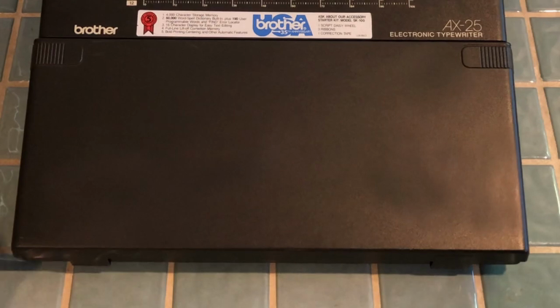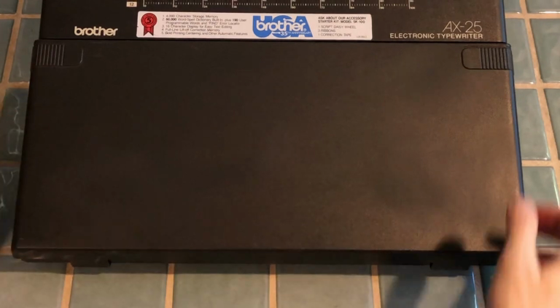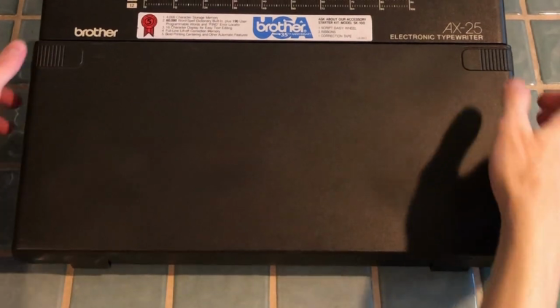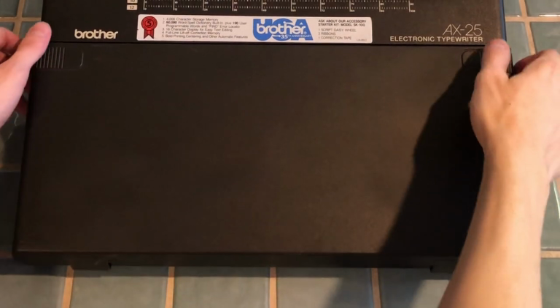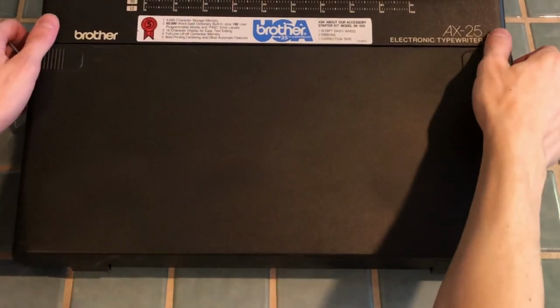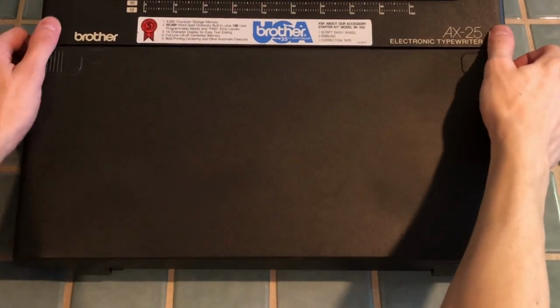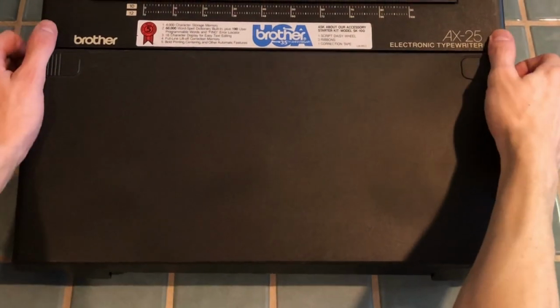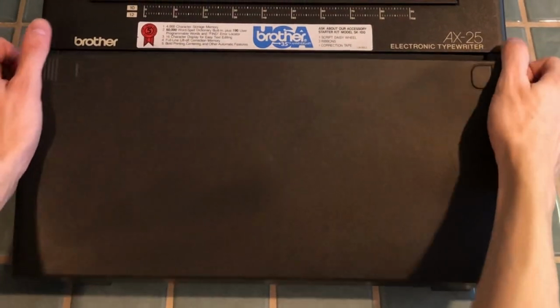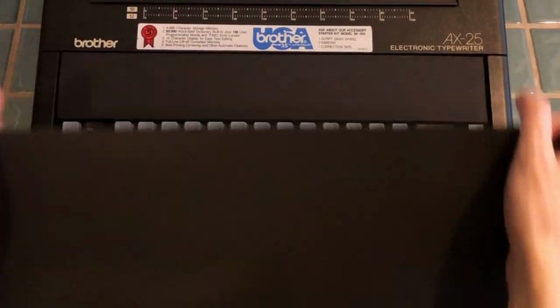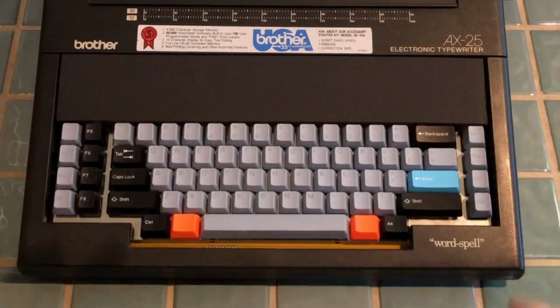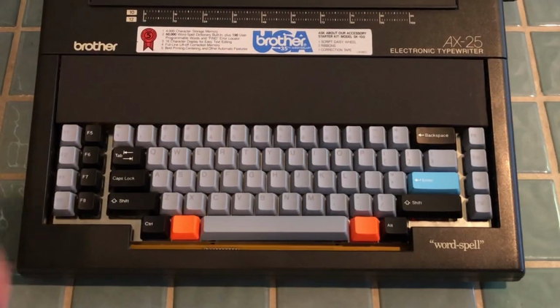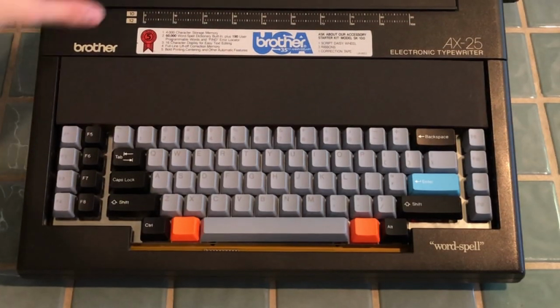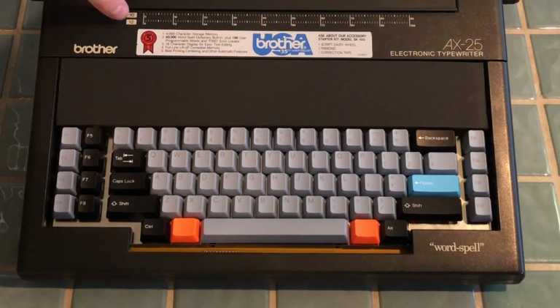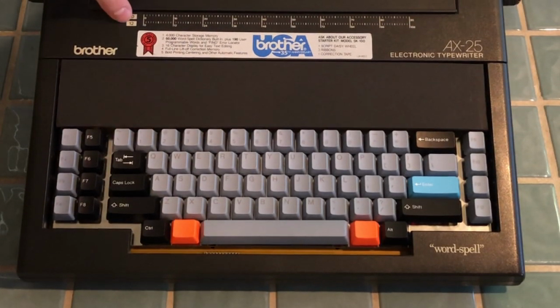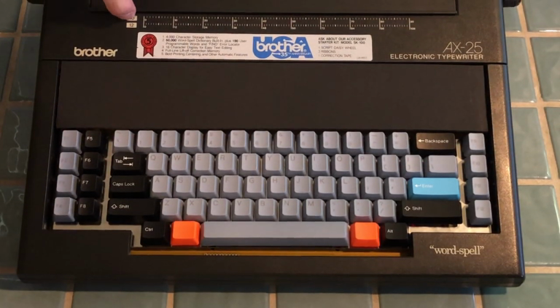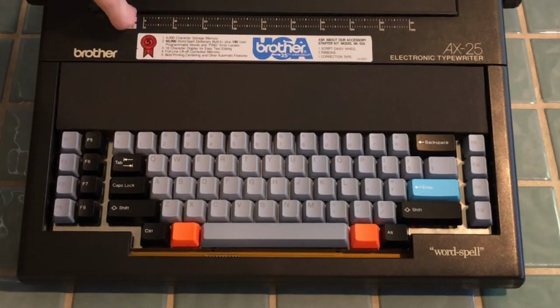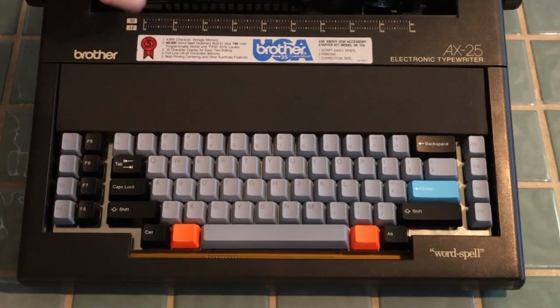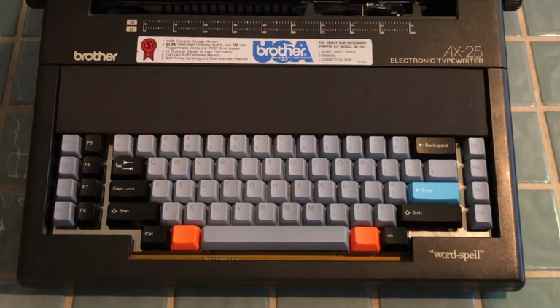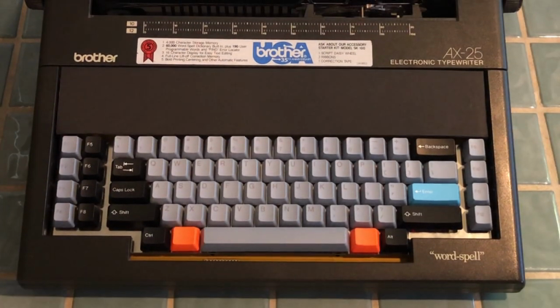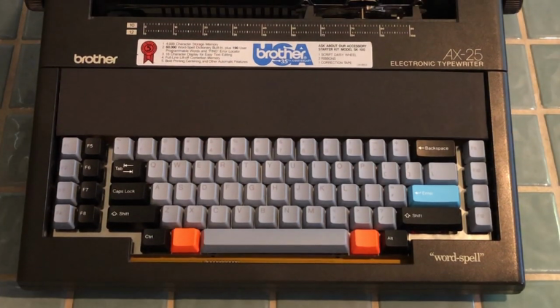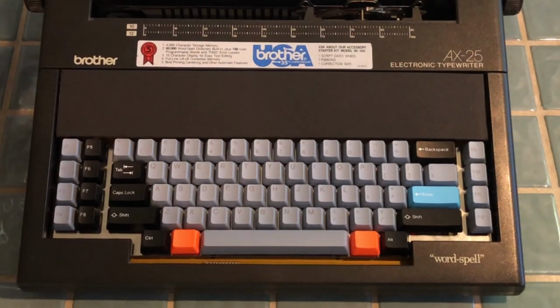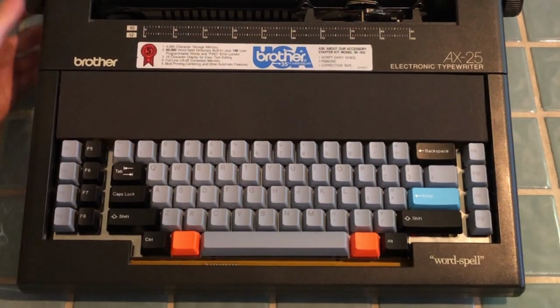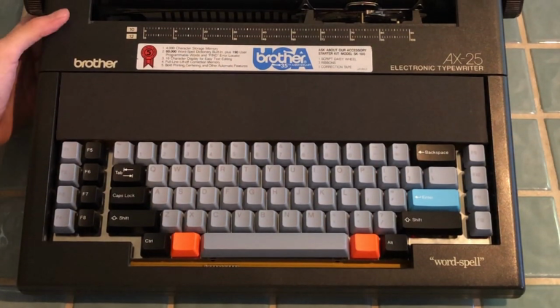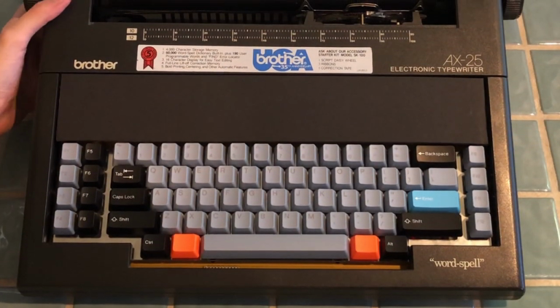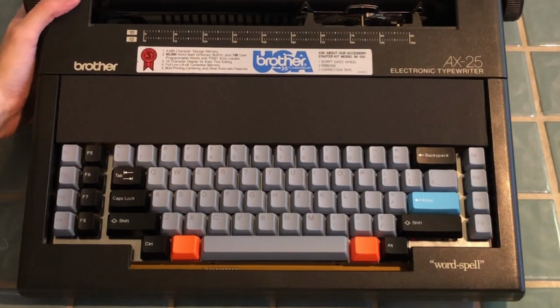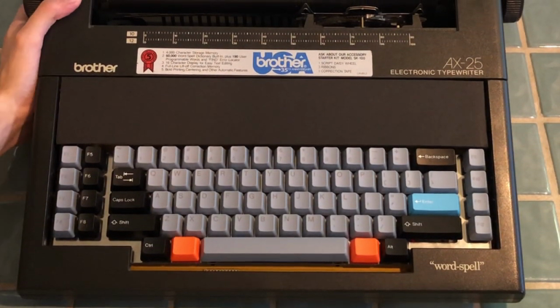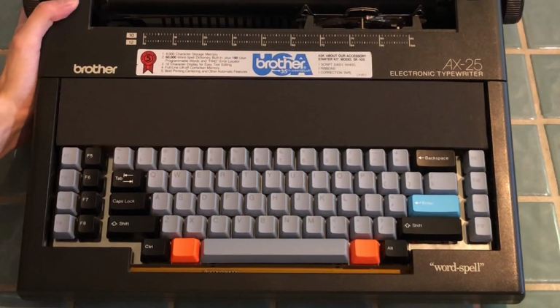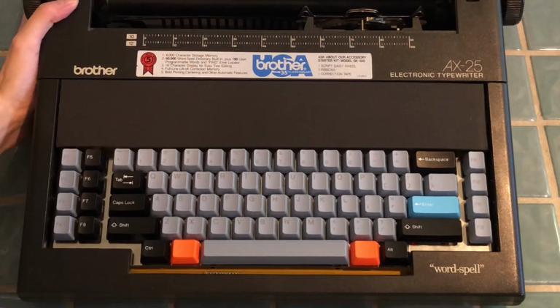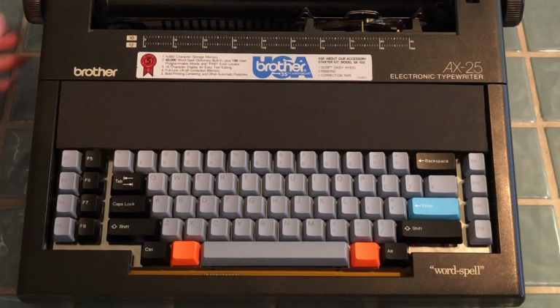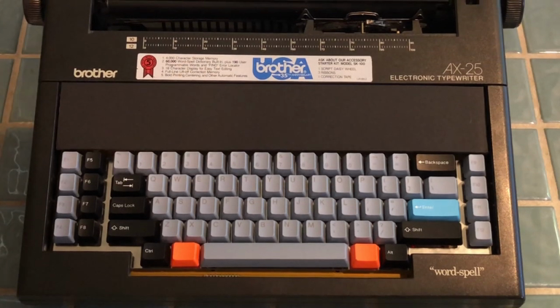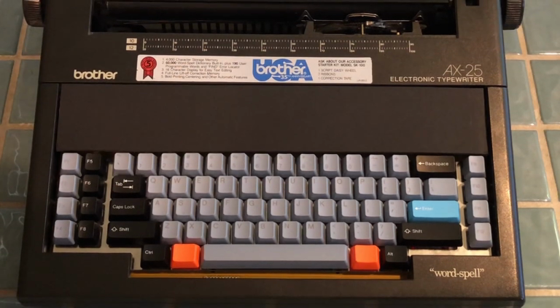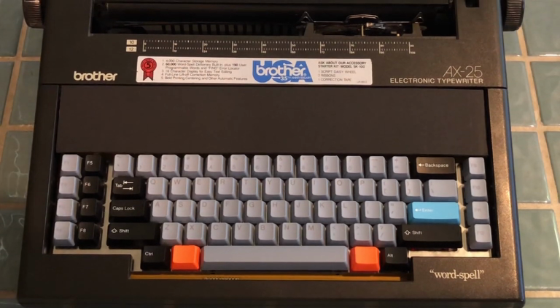Hey guys, Artelec here. After hours and hours of work, I've finally finished turning my typewriter into a computer.